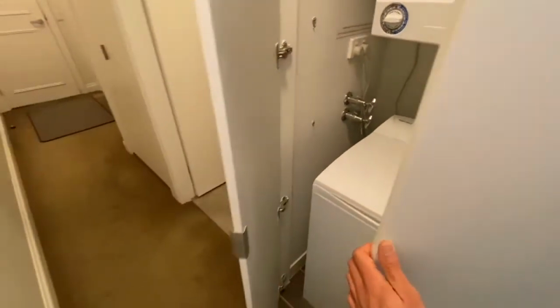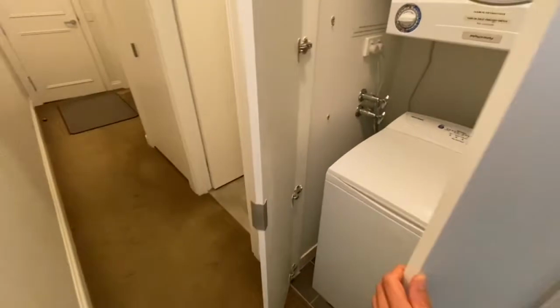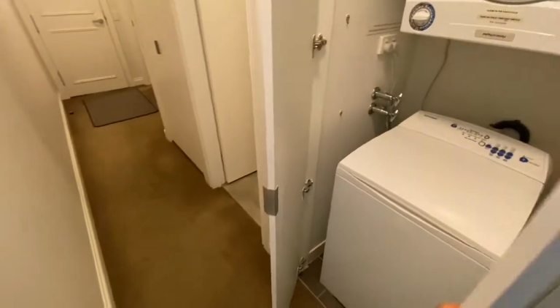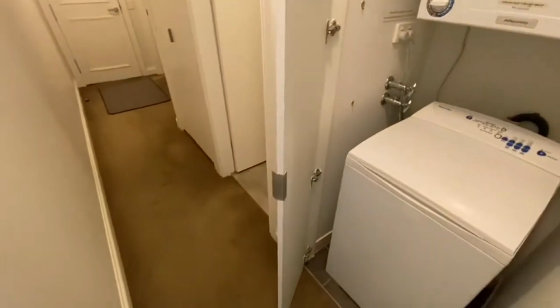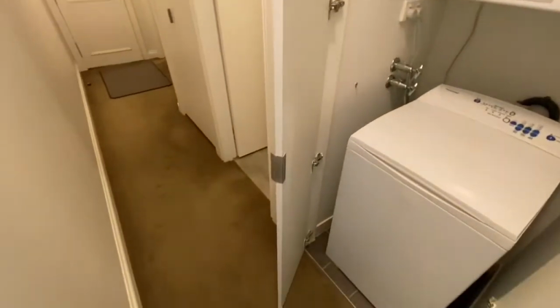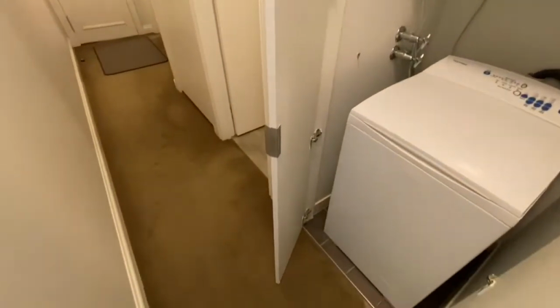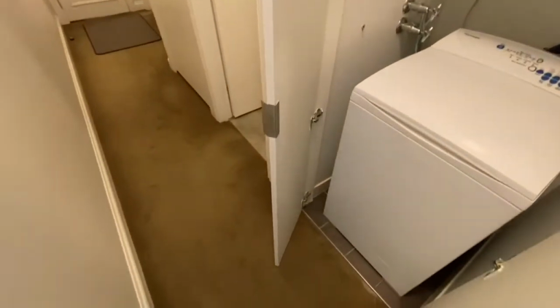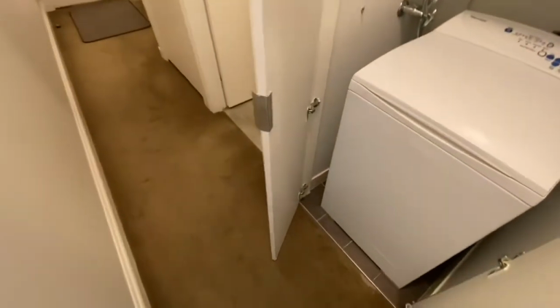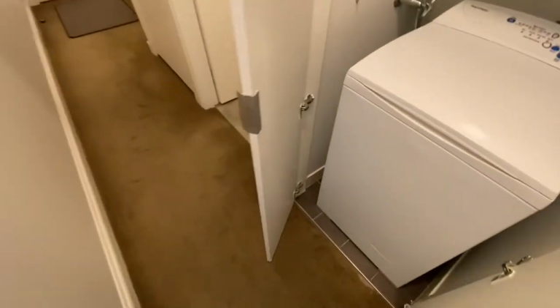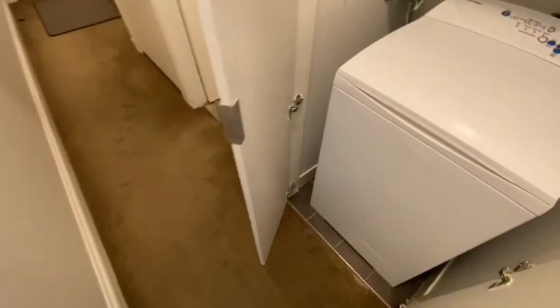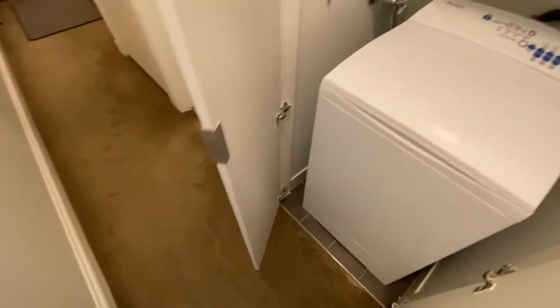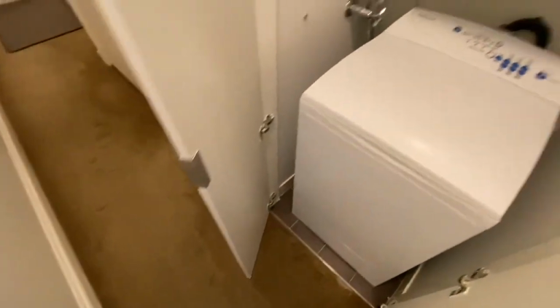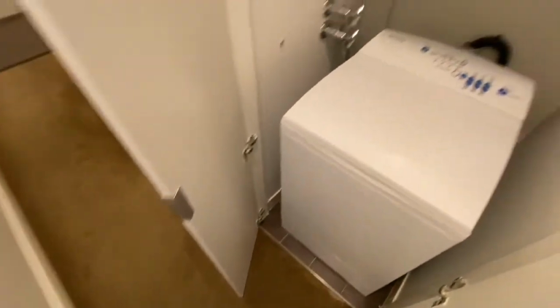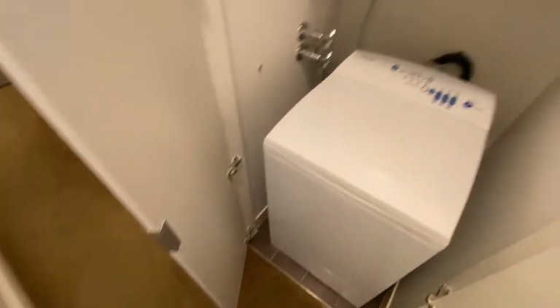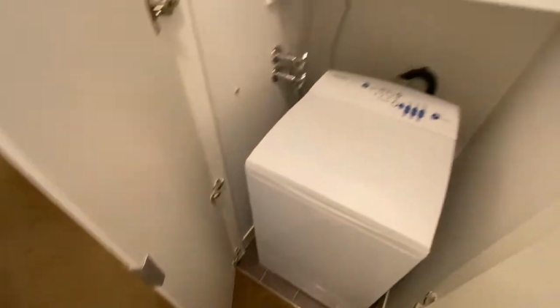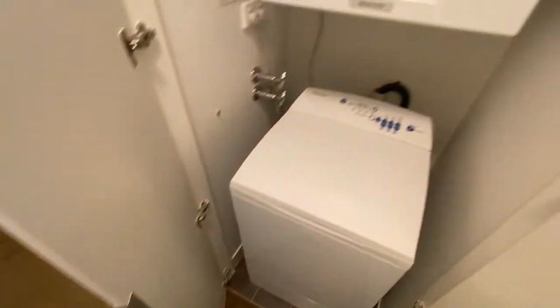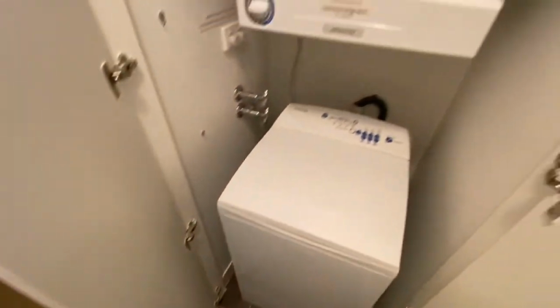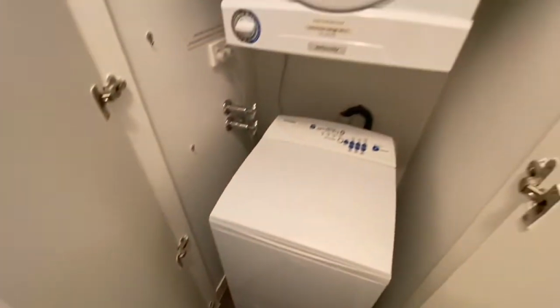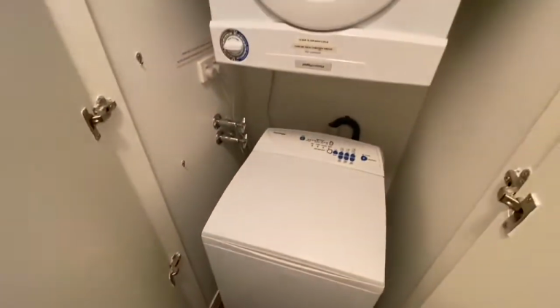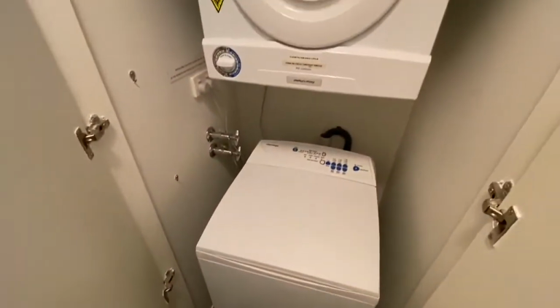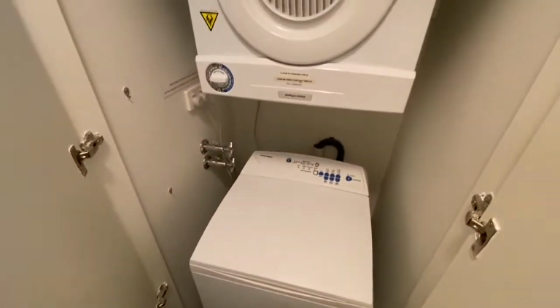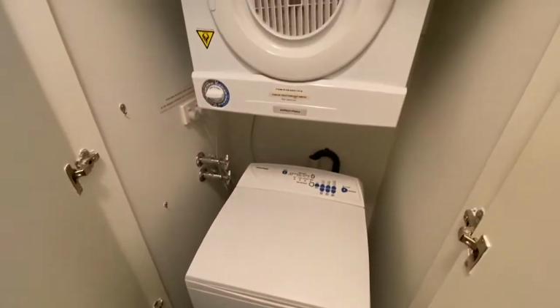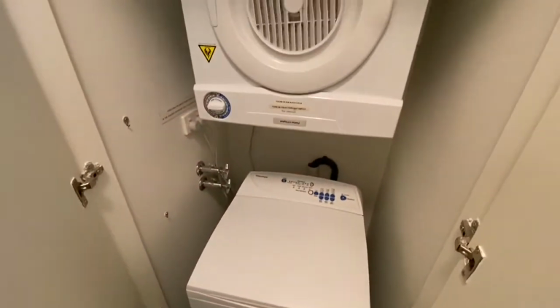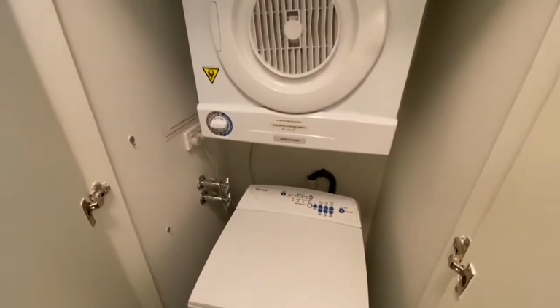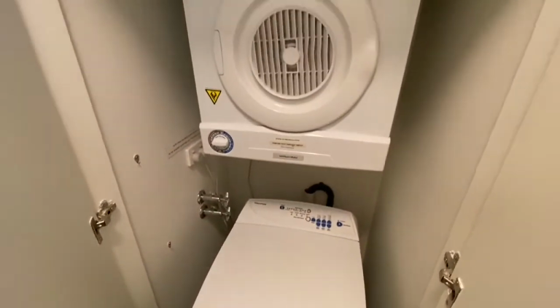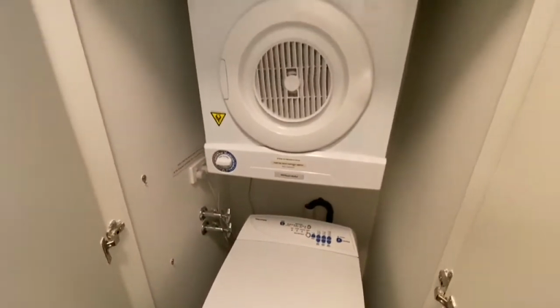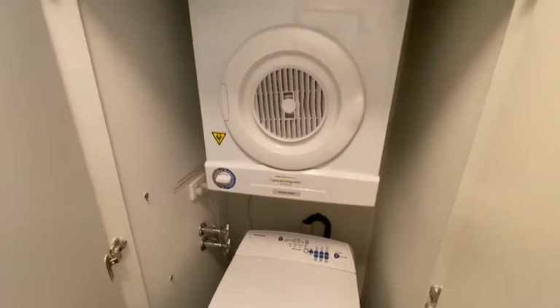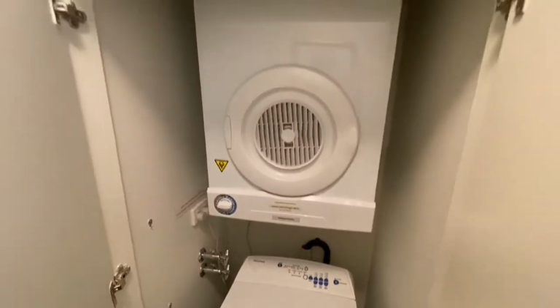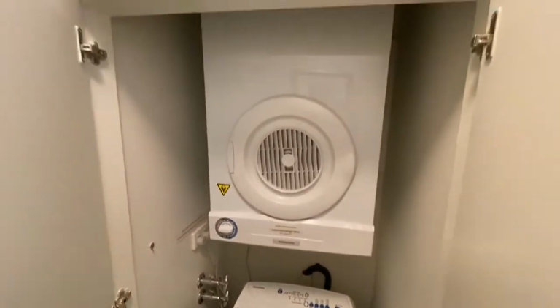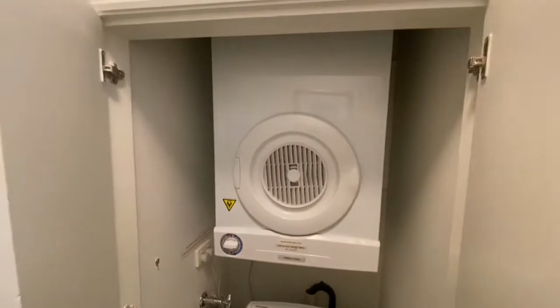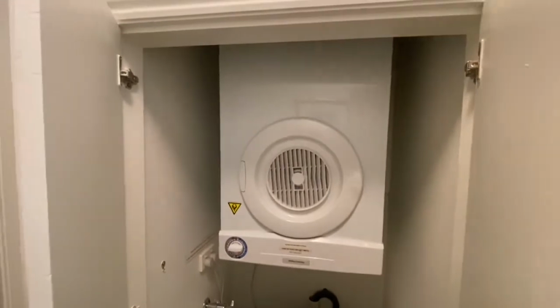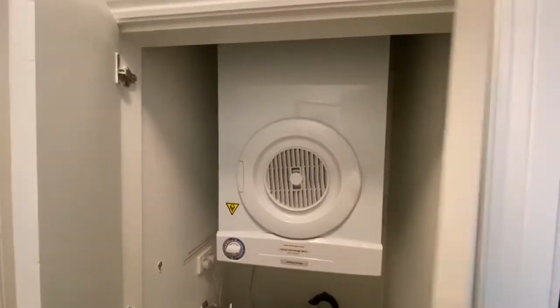Just behind me here, we have our washer-dryer — Fisher & Paykel units included.